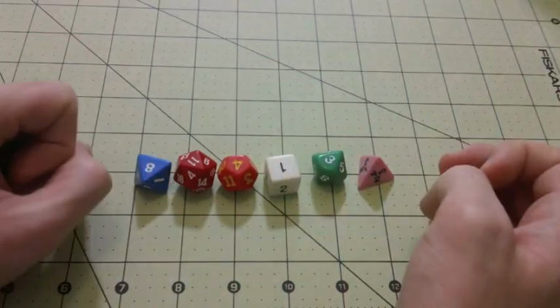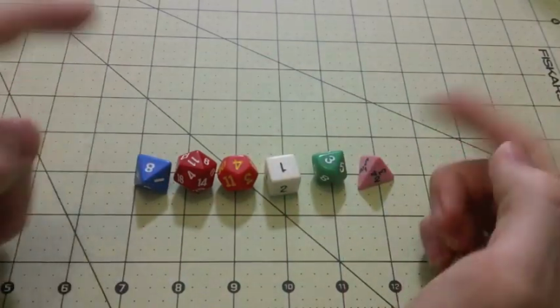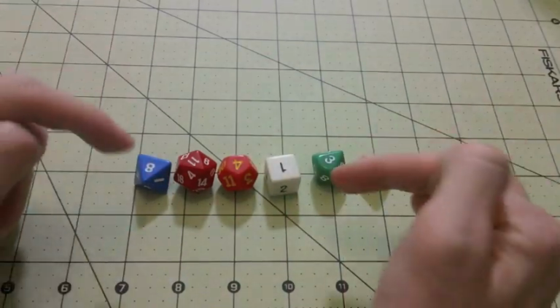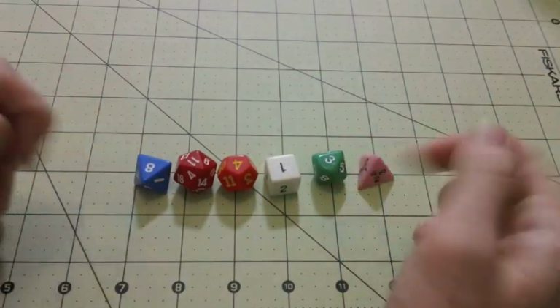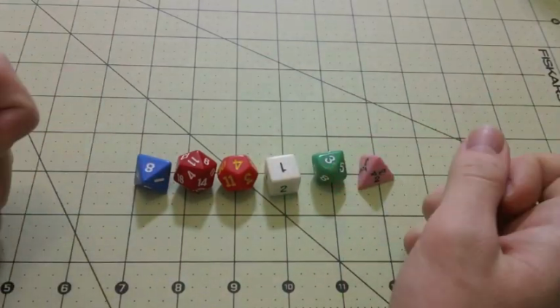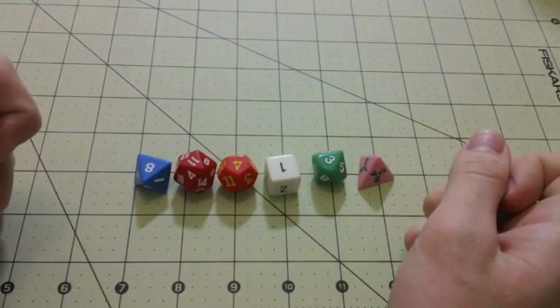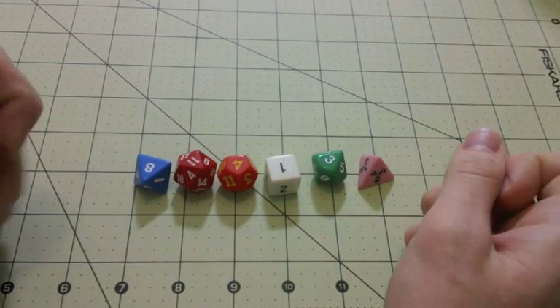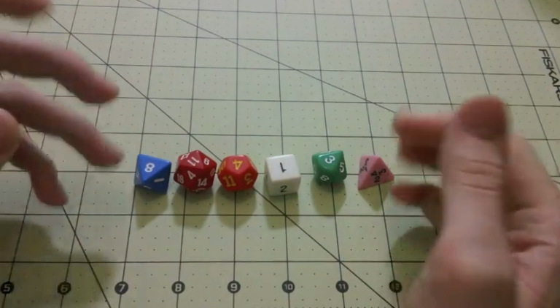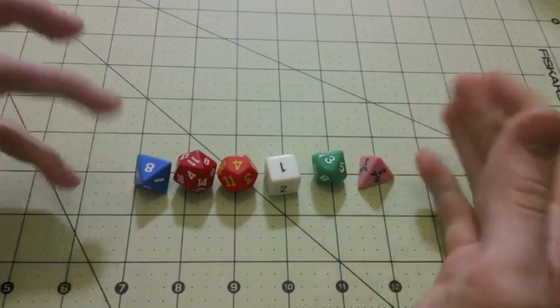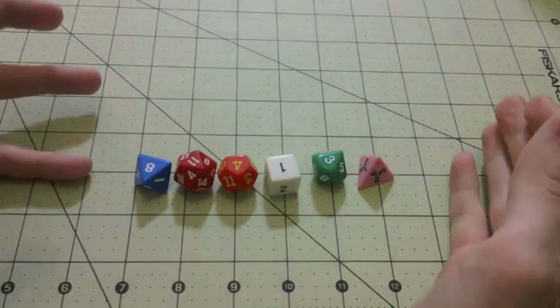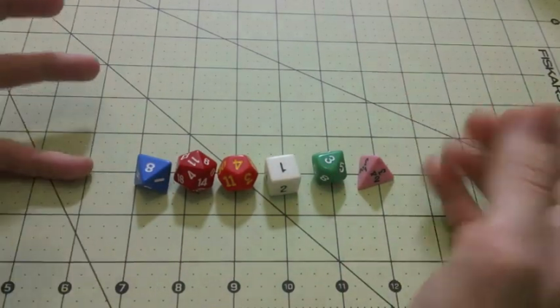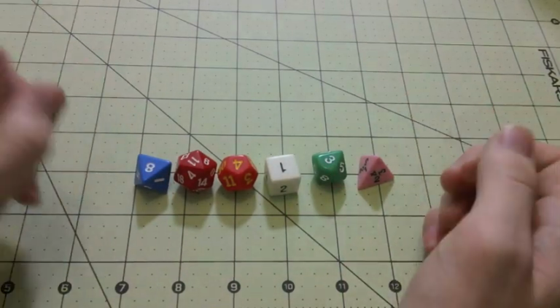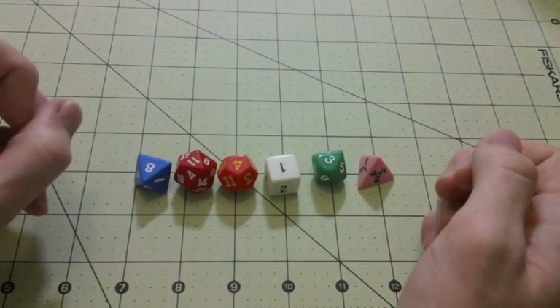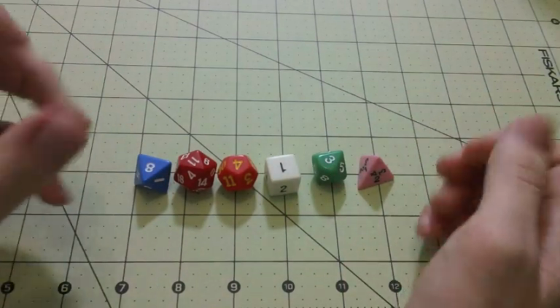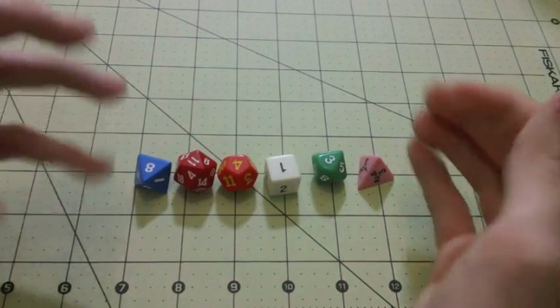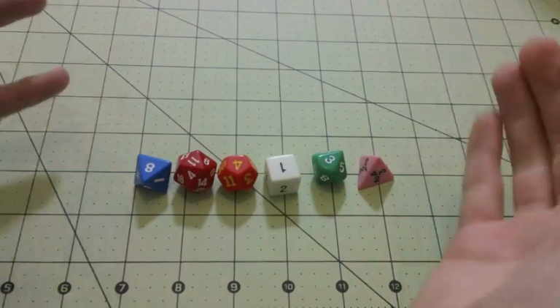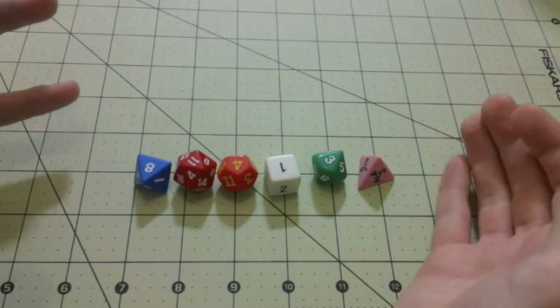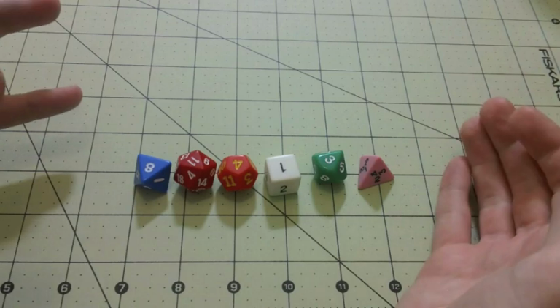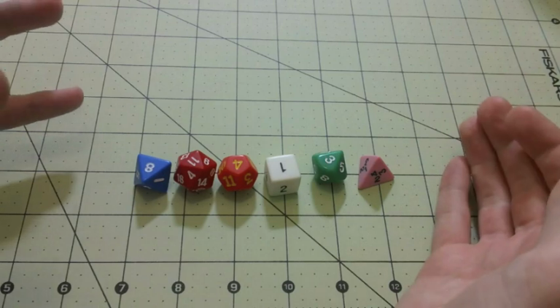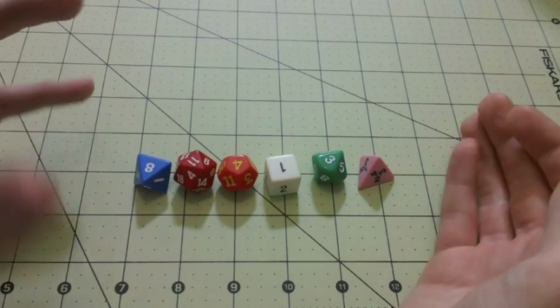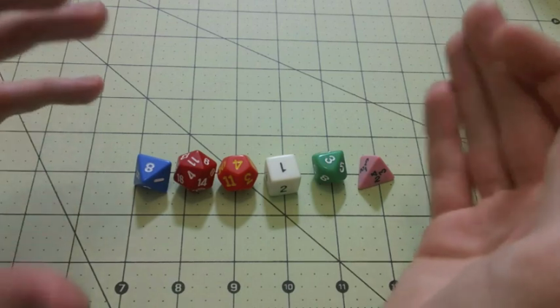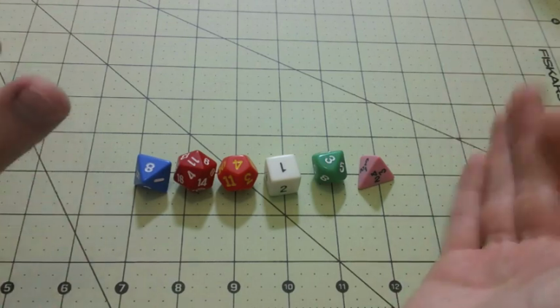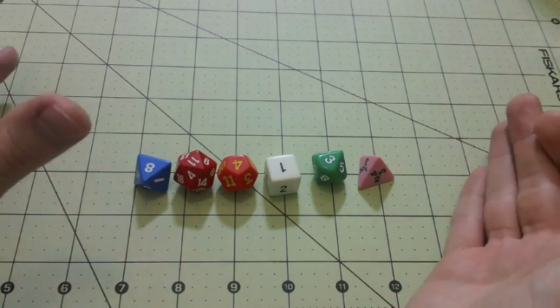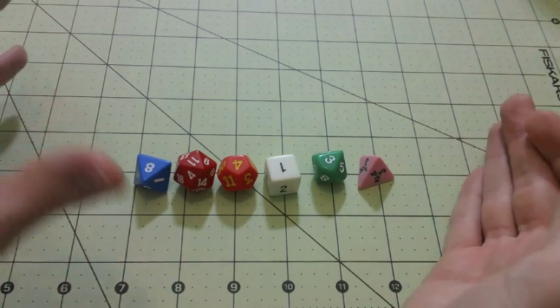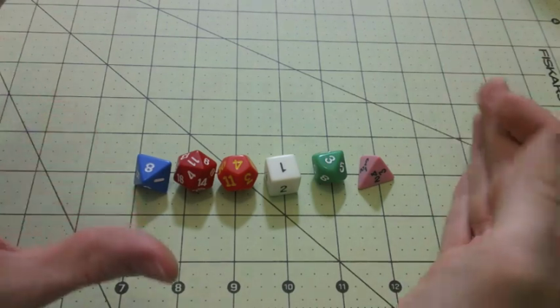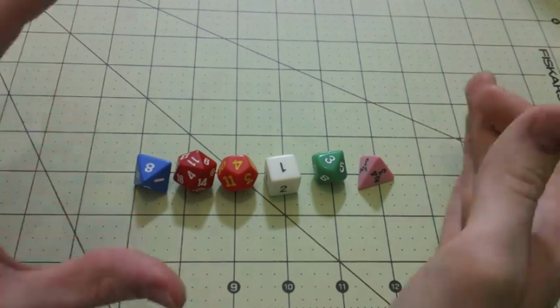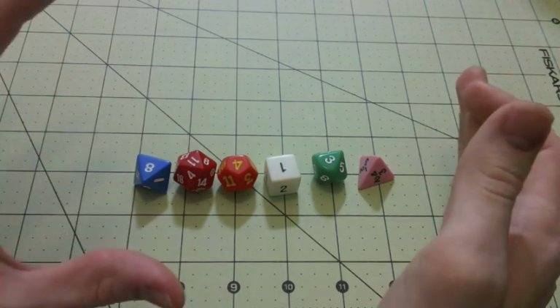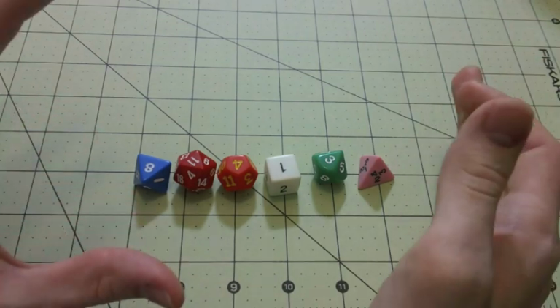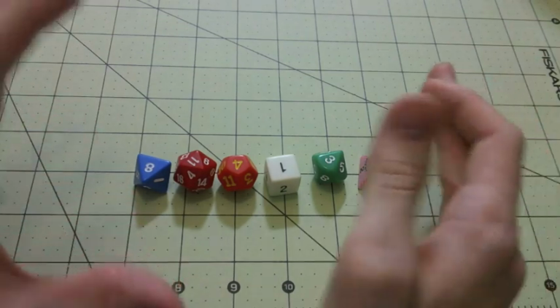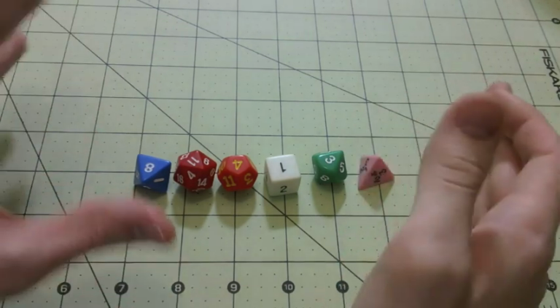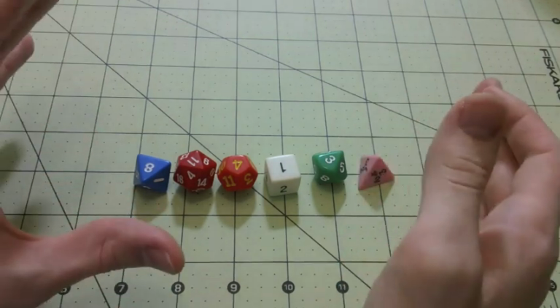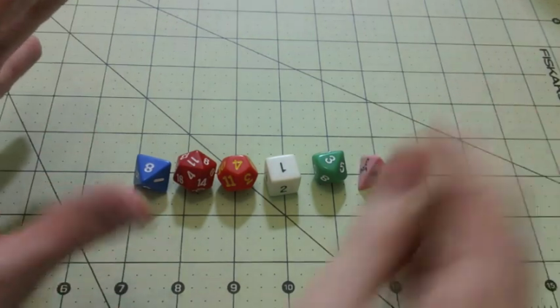Austin Smith here with some polyhedral dice. This video would be a review, but it's kind of hard to review dice. So it's going to be a showcase of some of the more odd dice you can get.